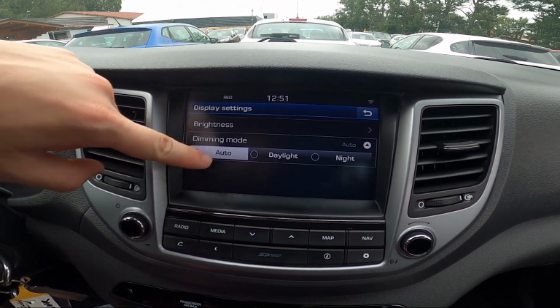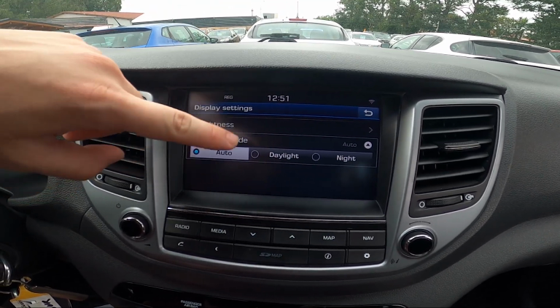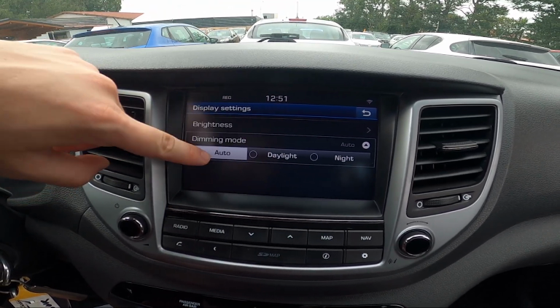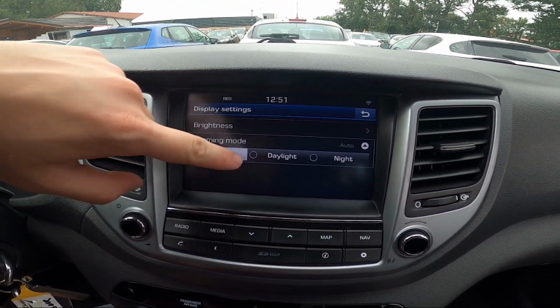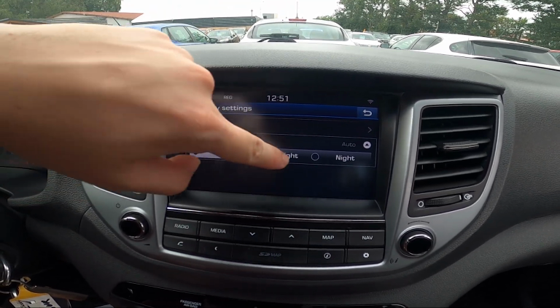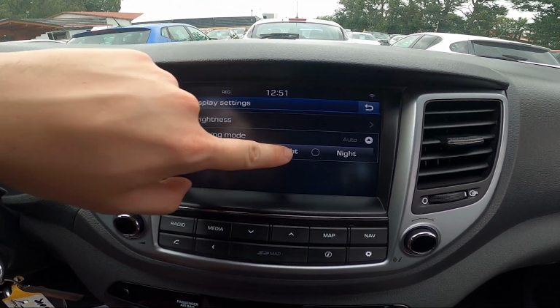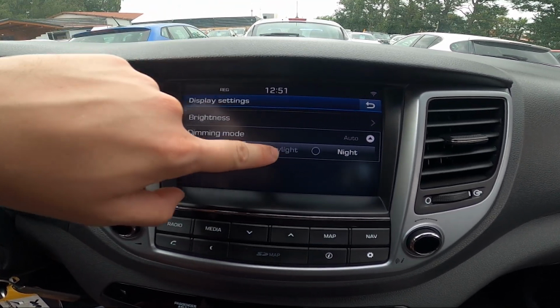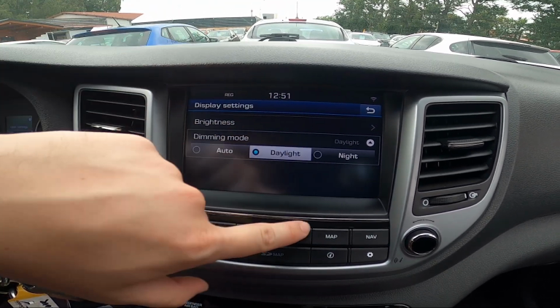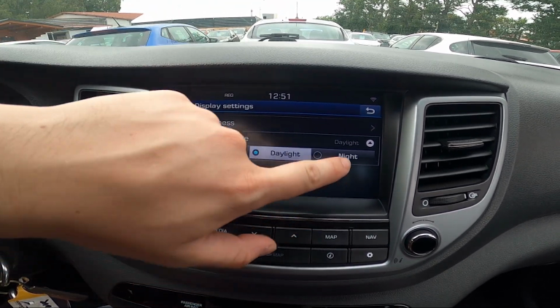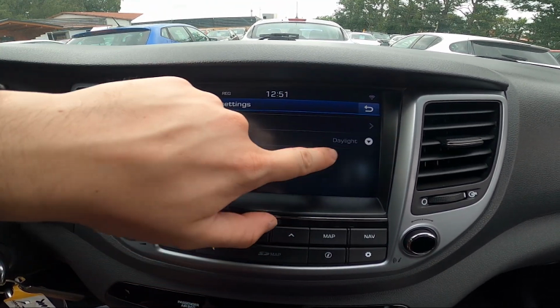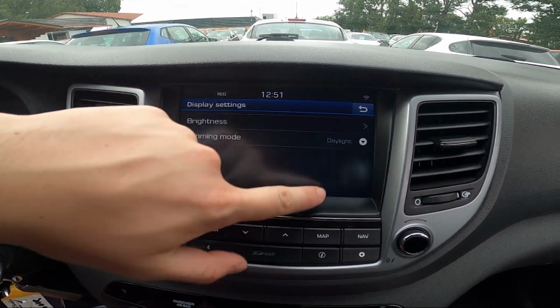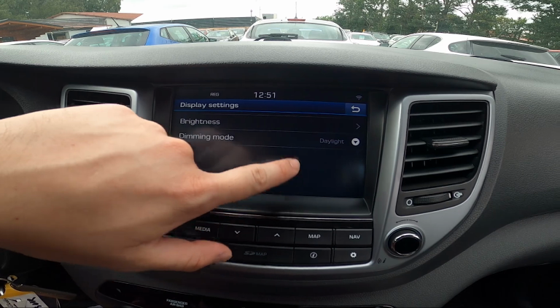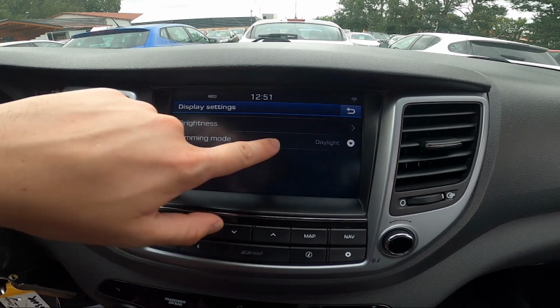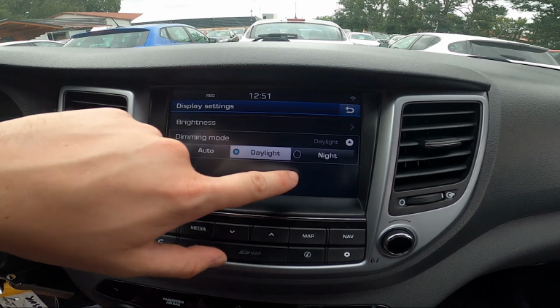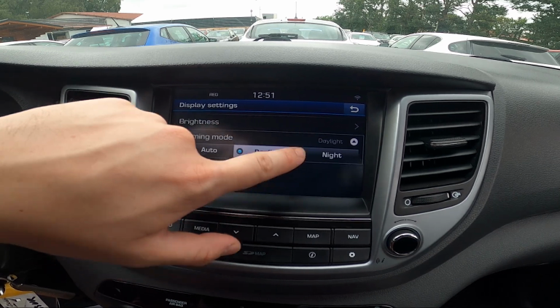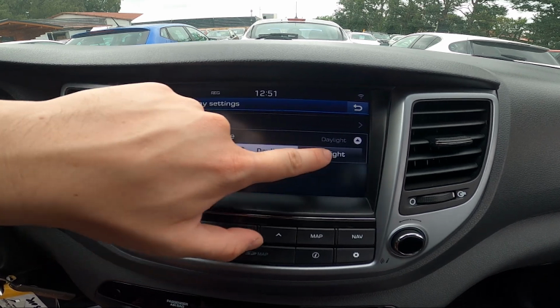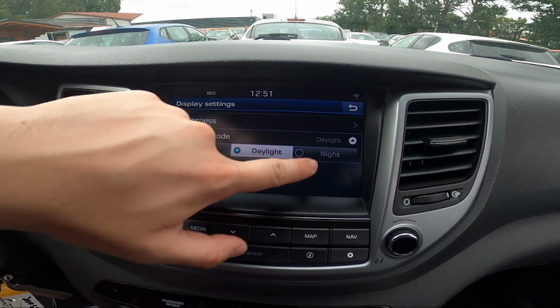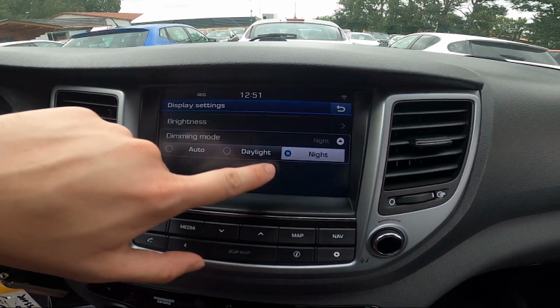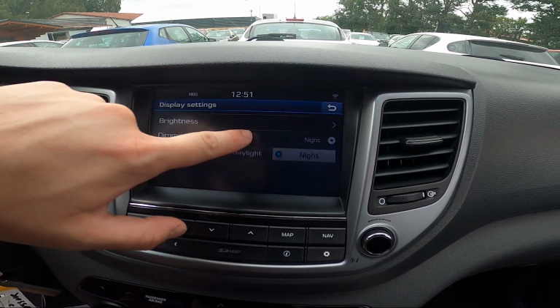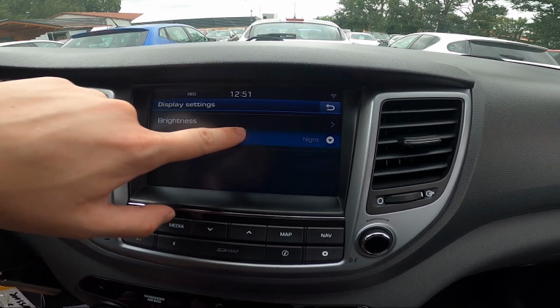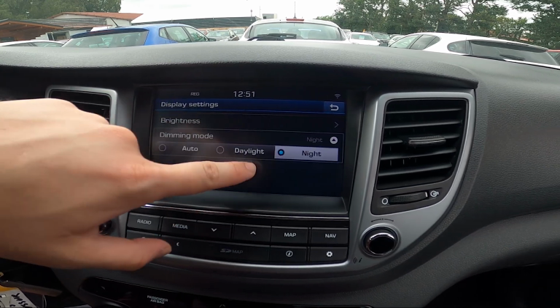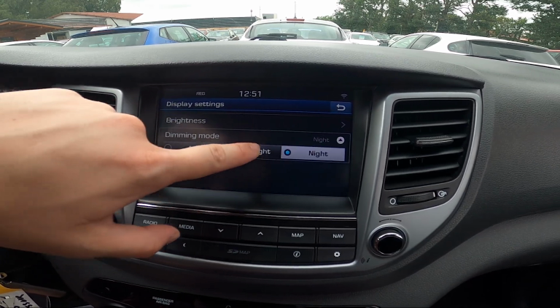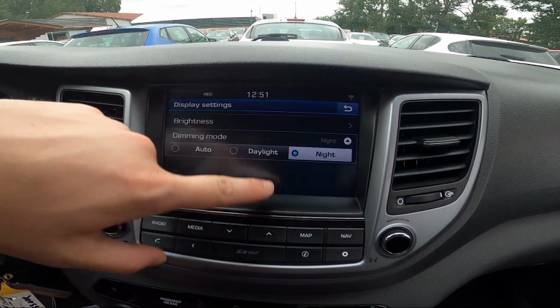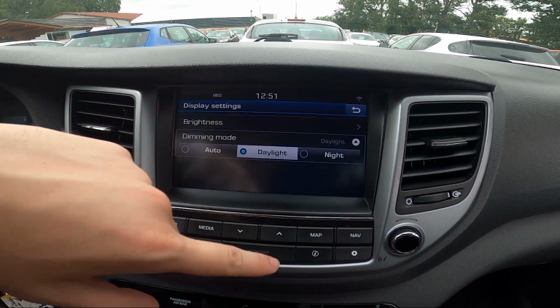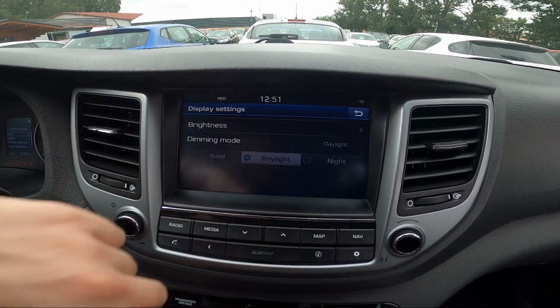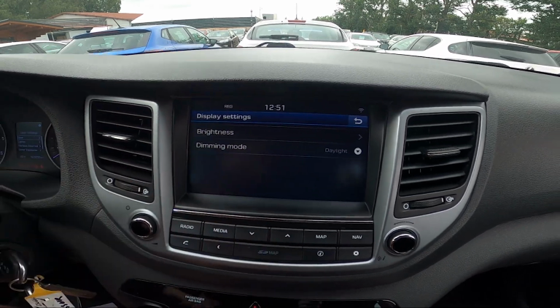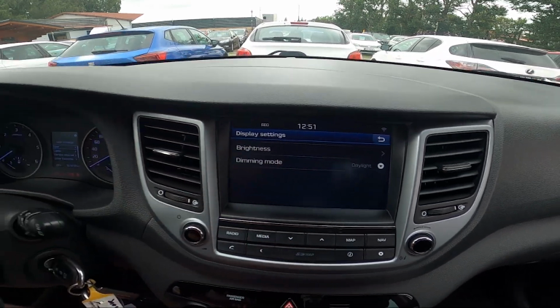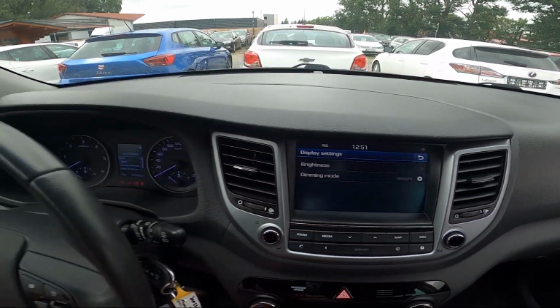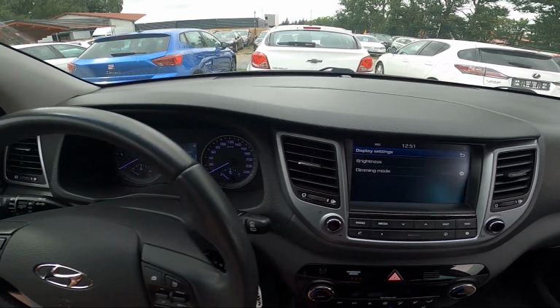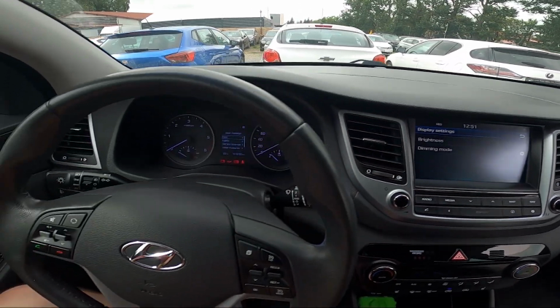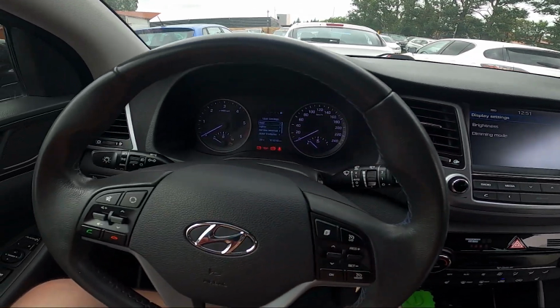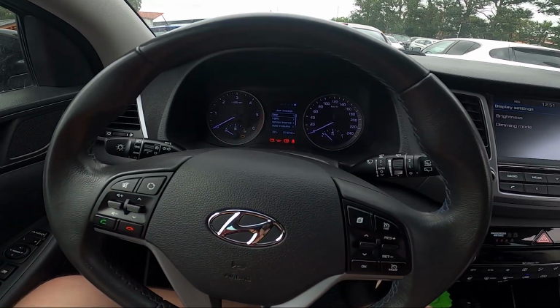Now stay between auto, daylight and night. And that's basically it.